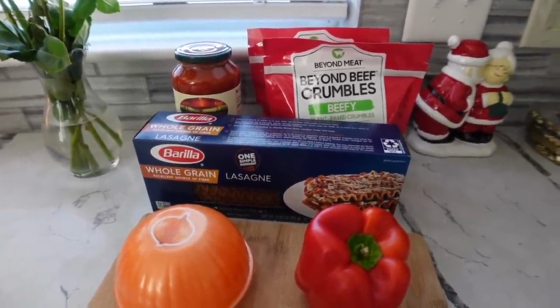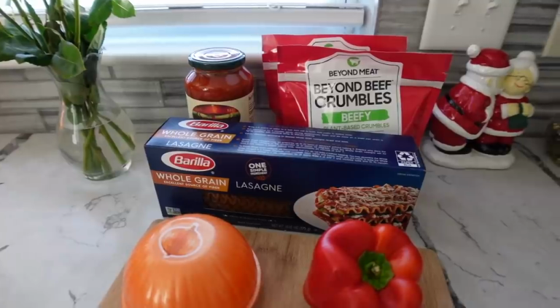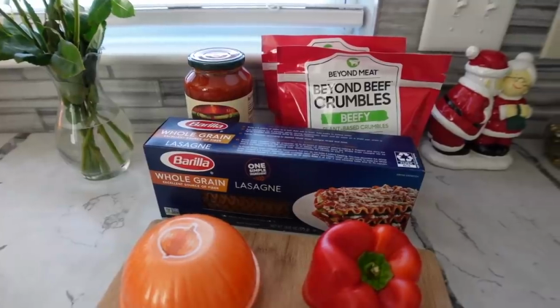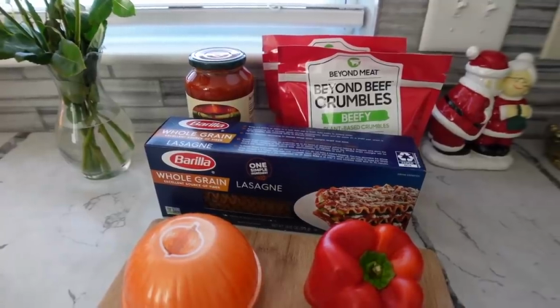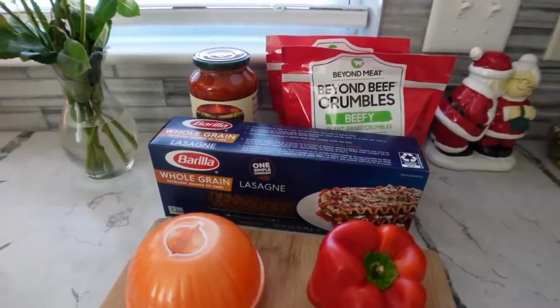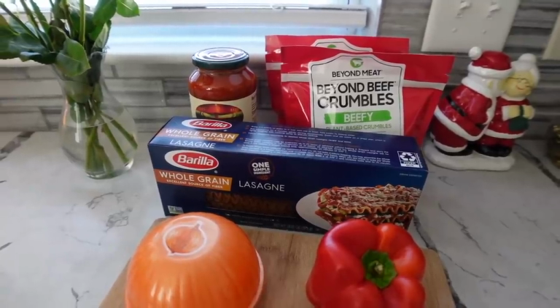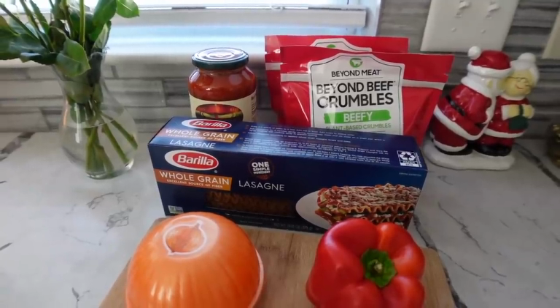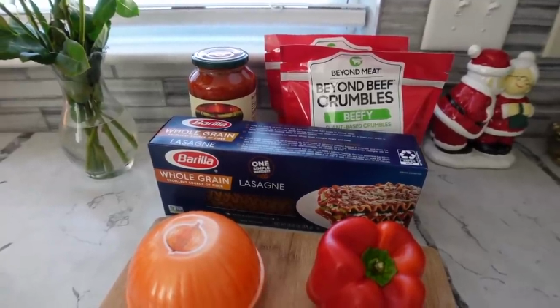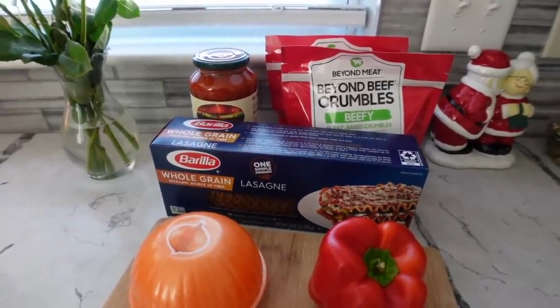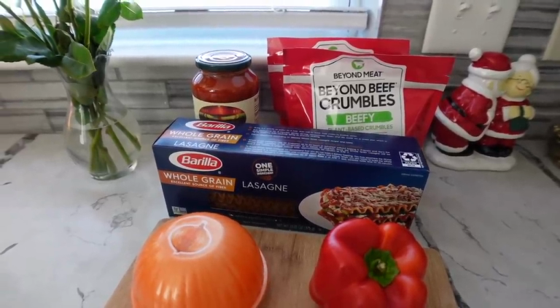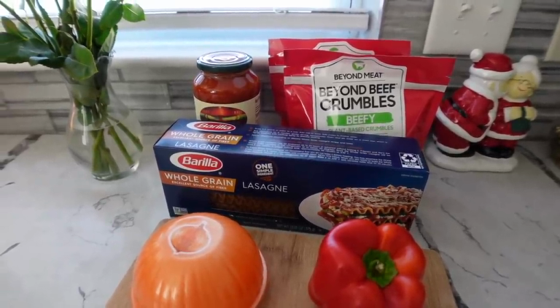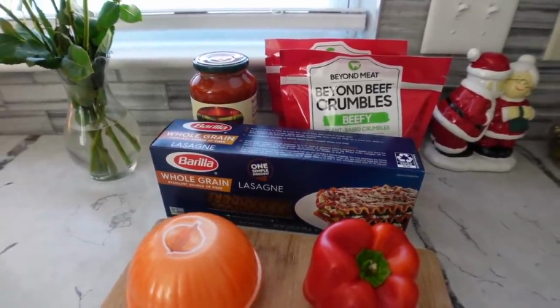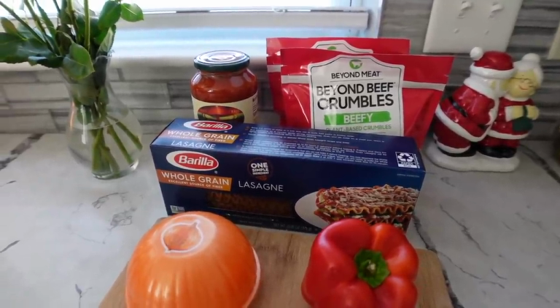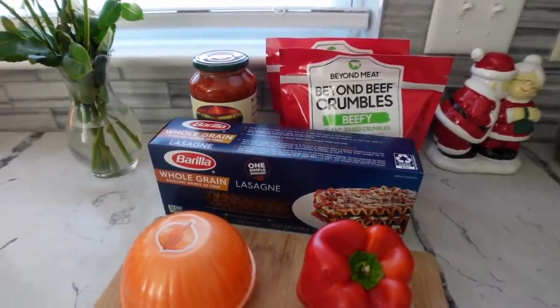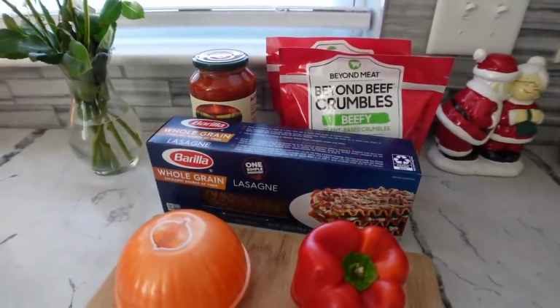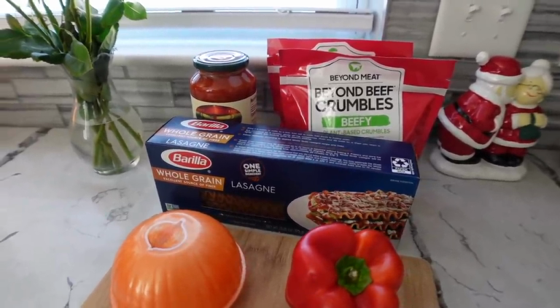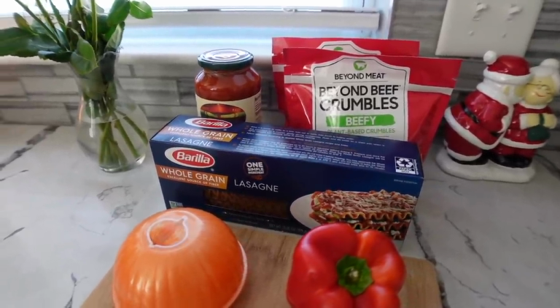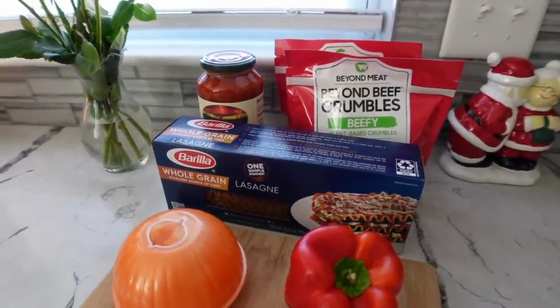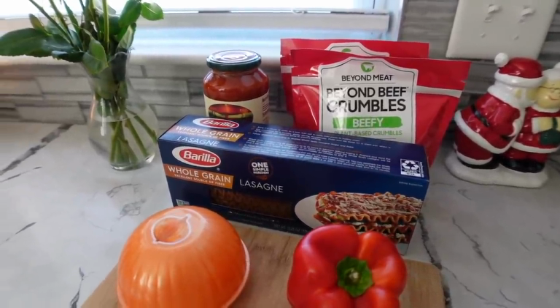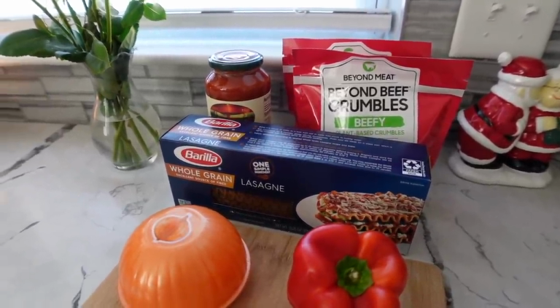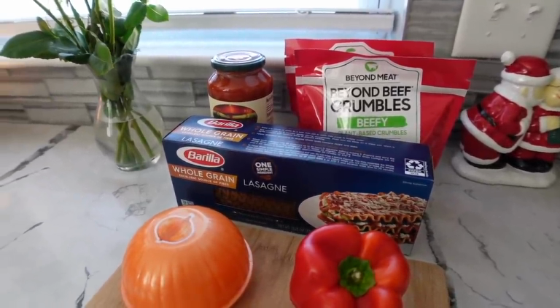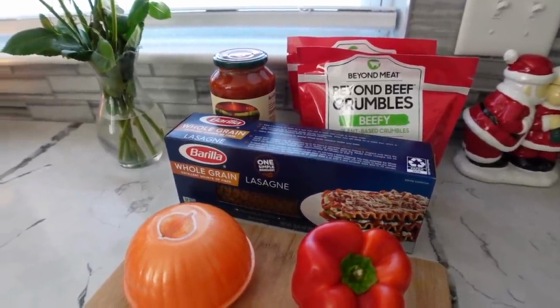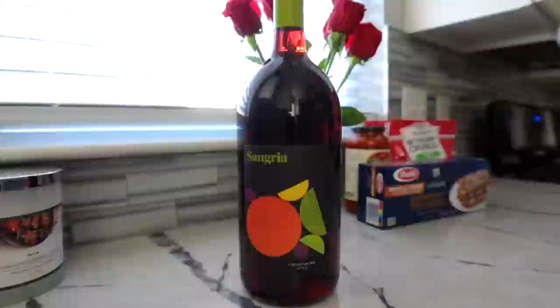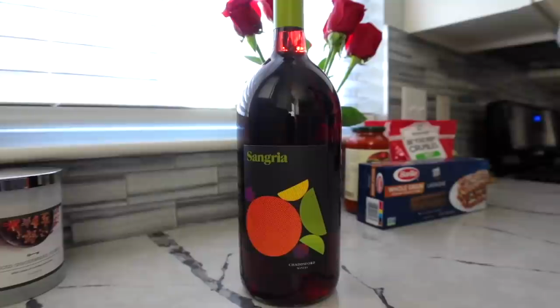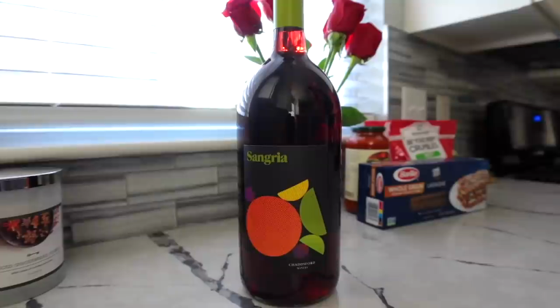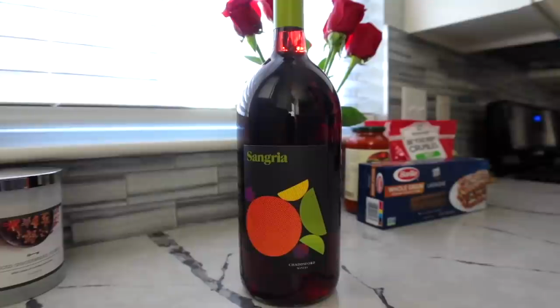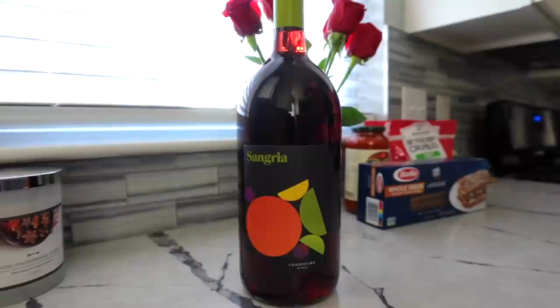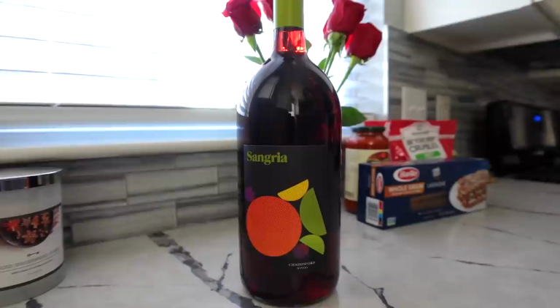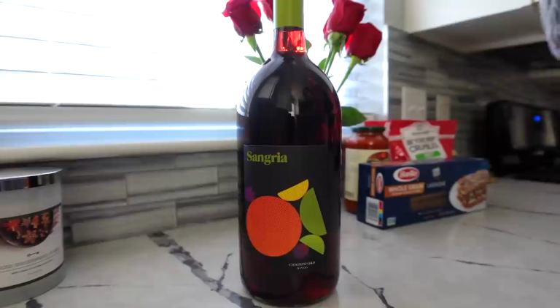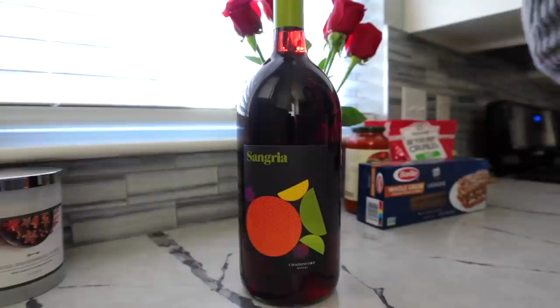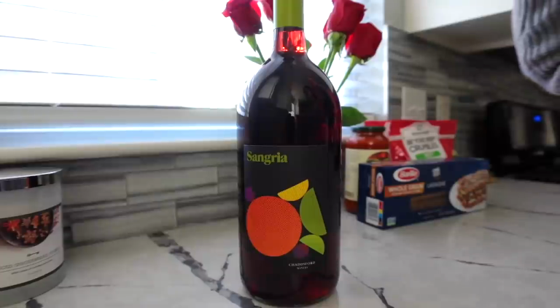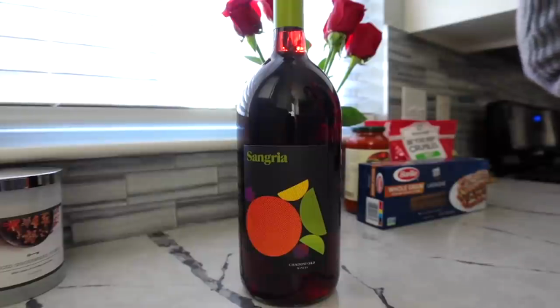So it's like three o'clock right now, so let's start cooking because I'm hoping to get this done by five. But before we start cooking, gotta get some wine.